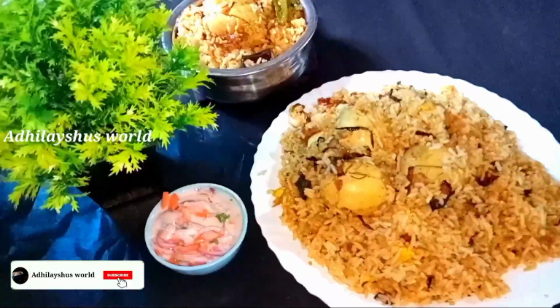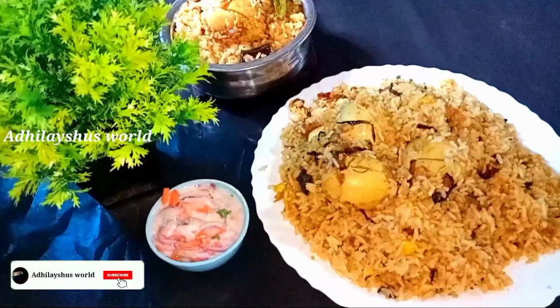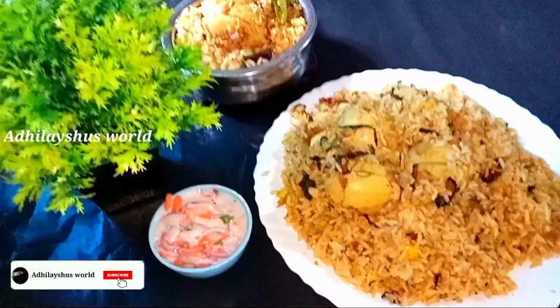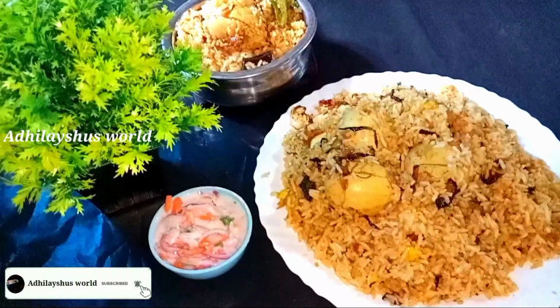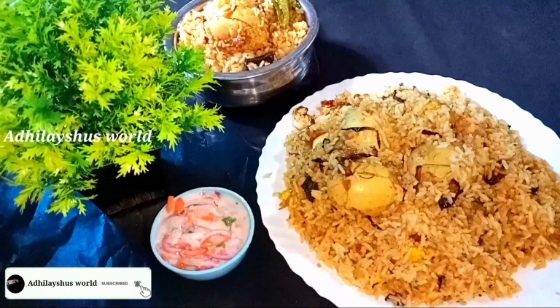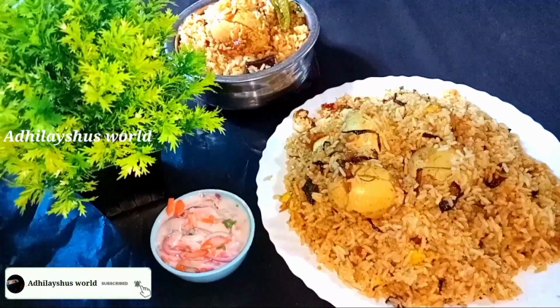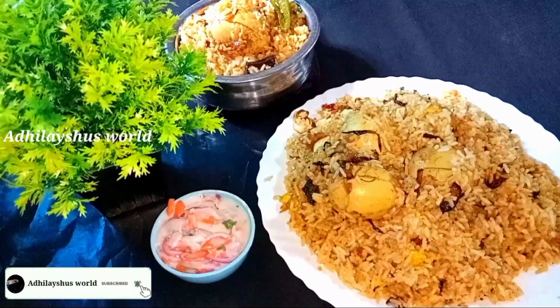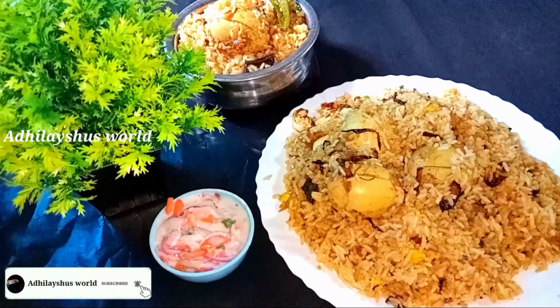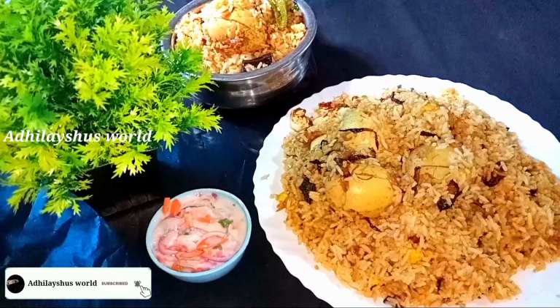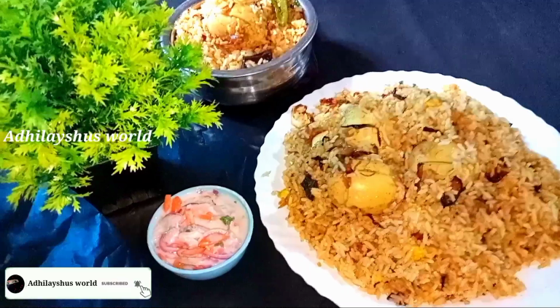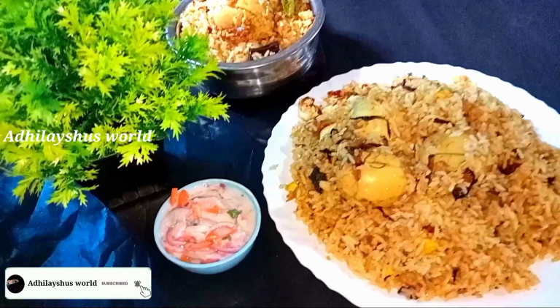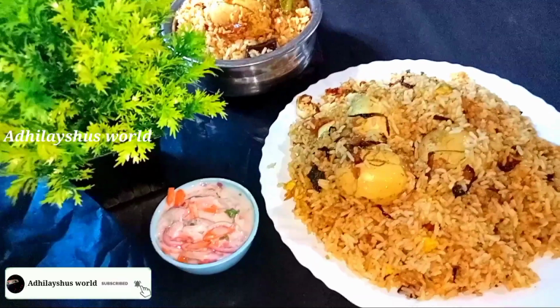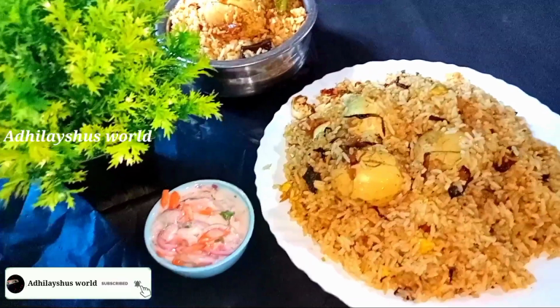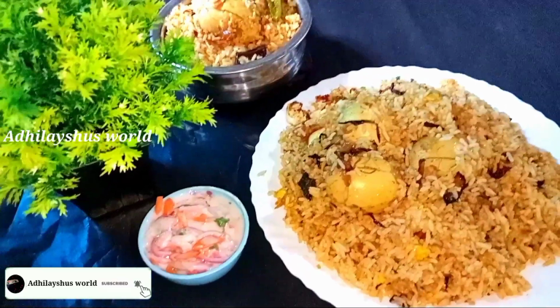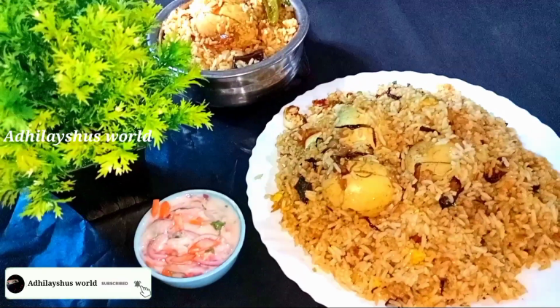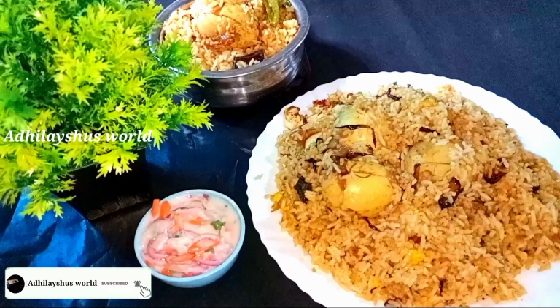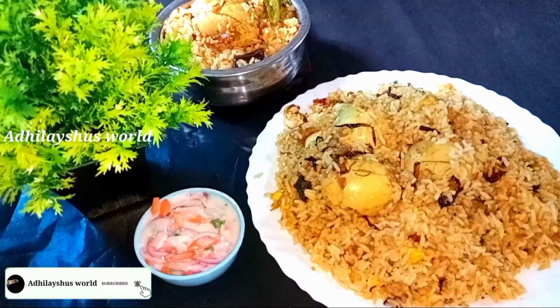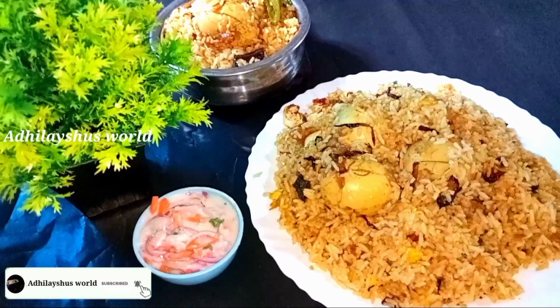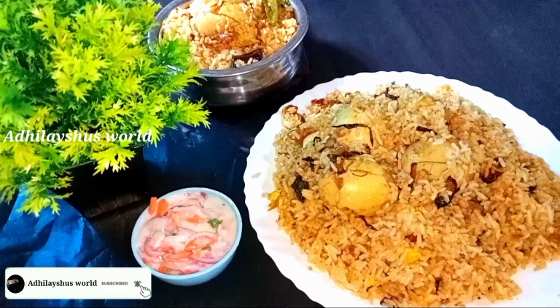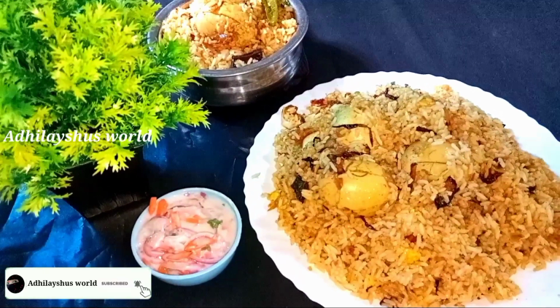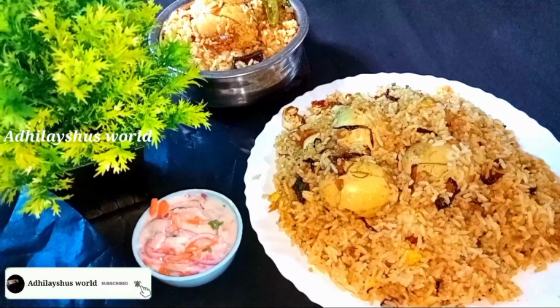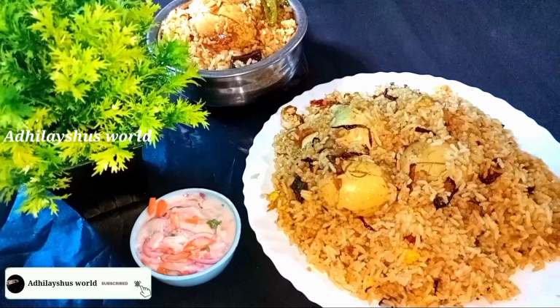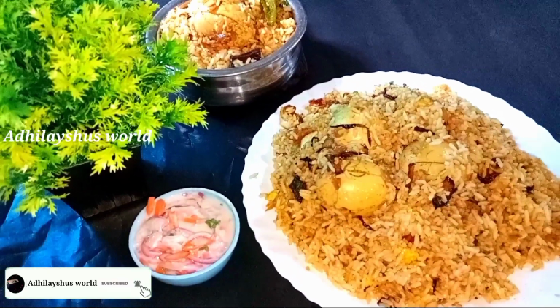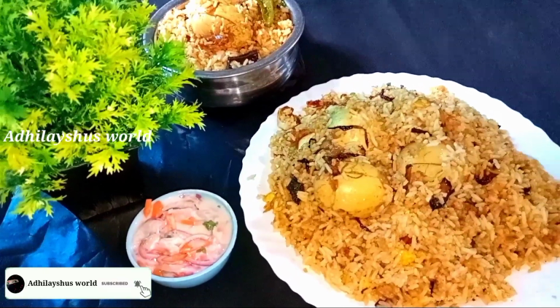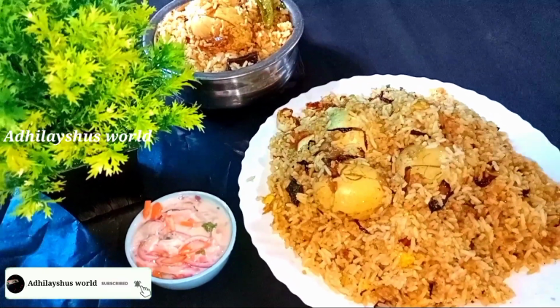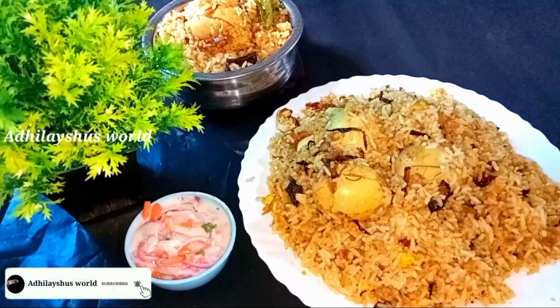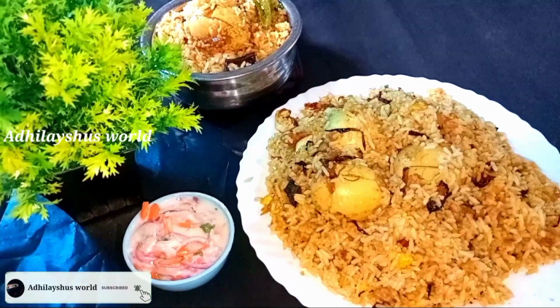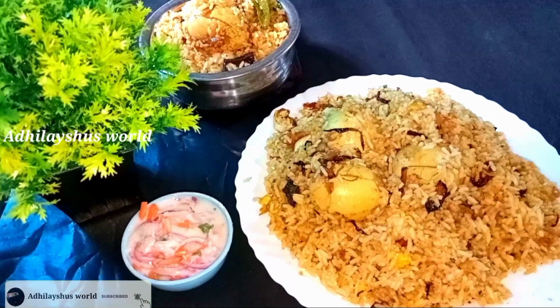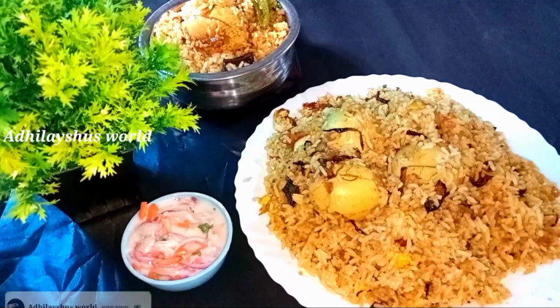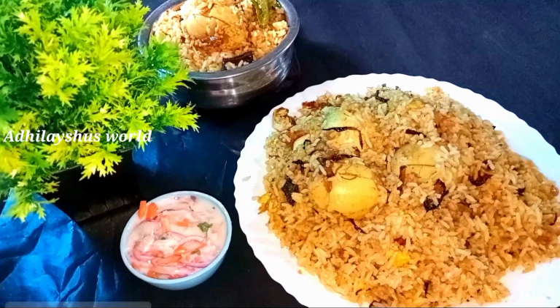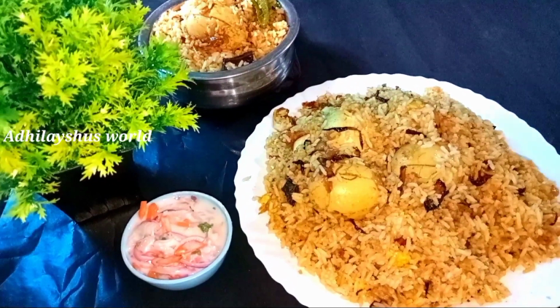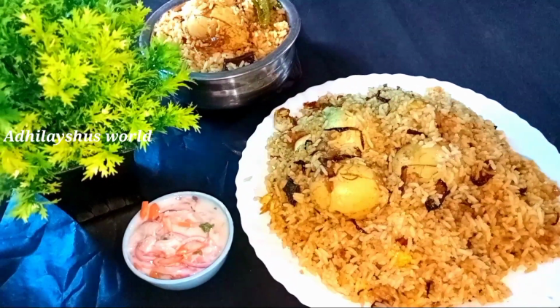Hi friends, this is the recipe for the egg biryani. If you want to make the egg biryani,